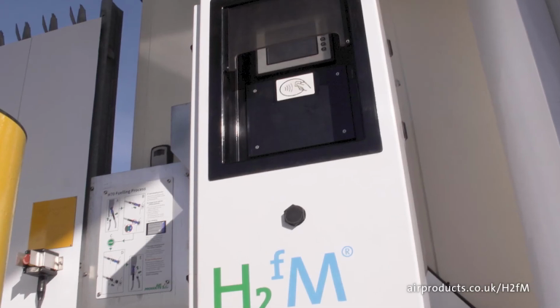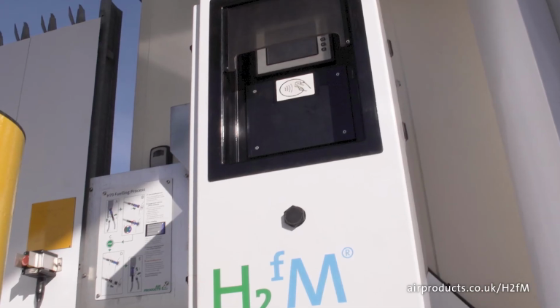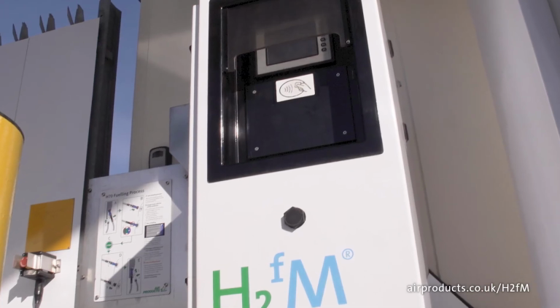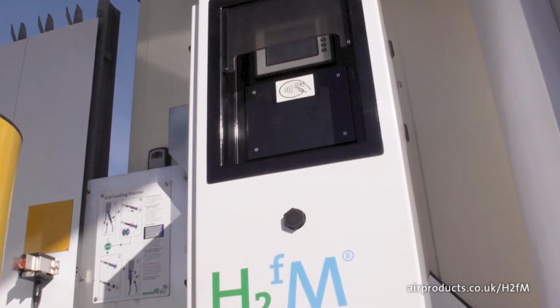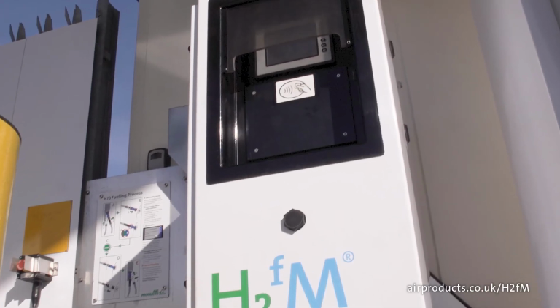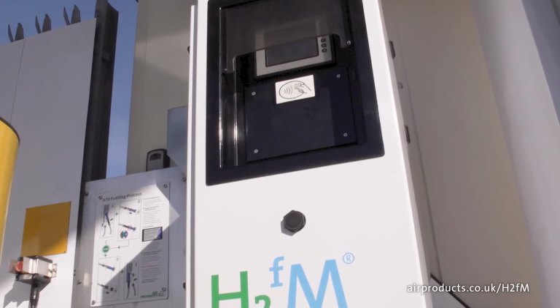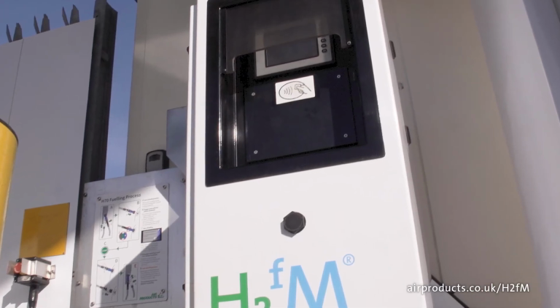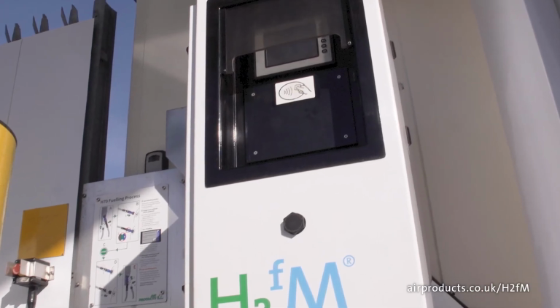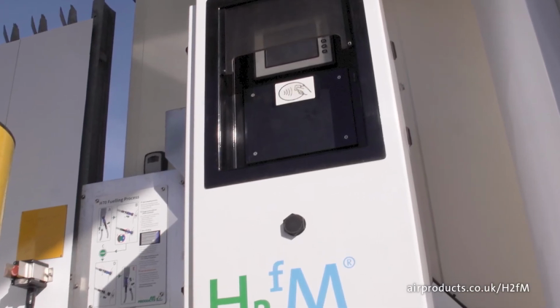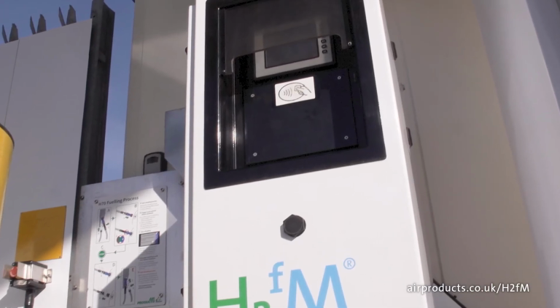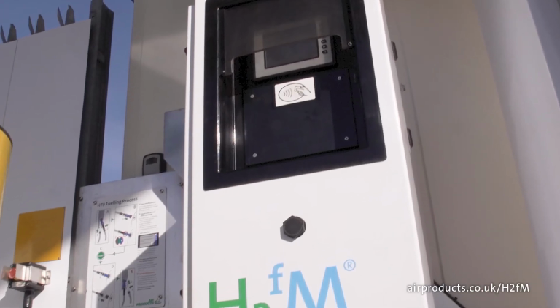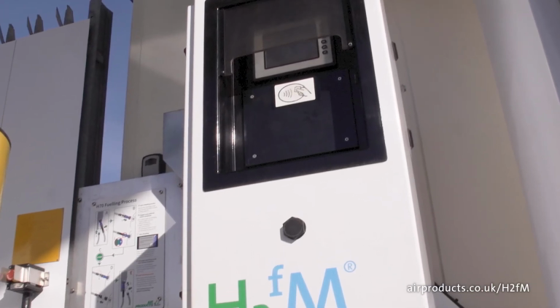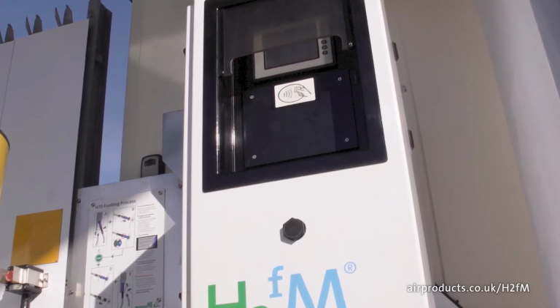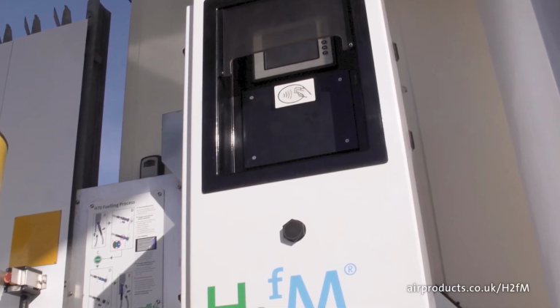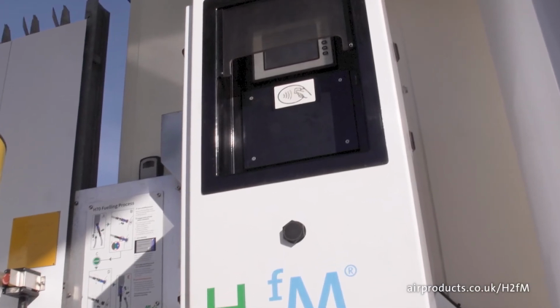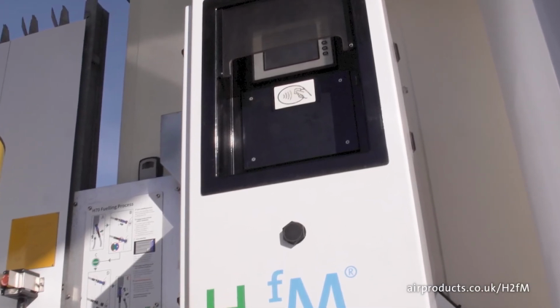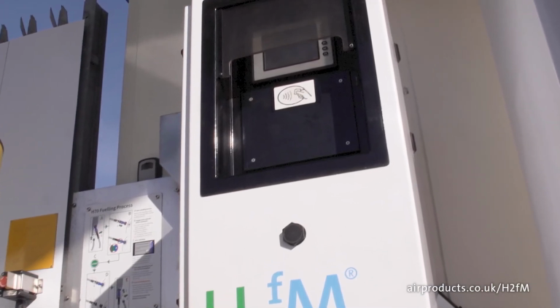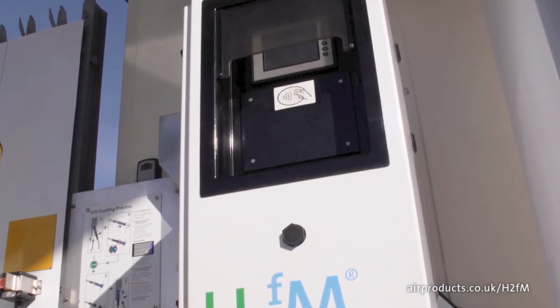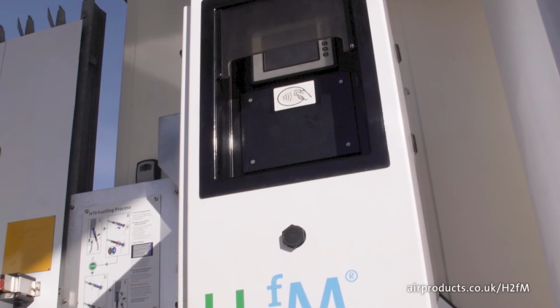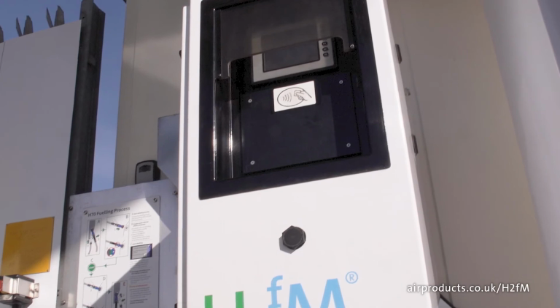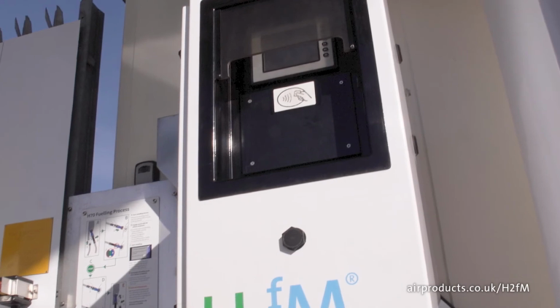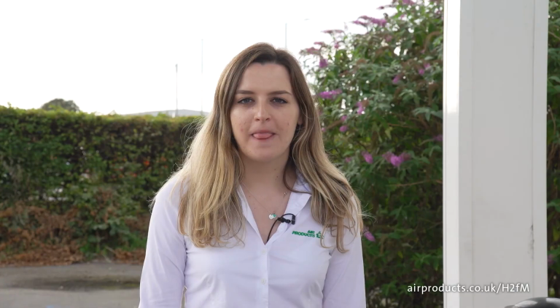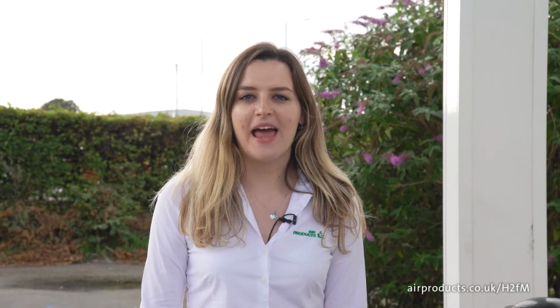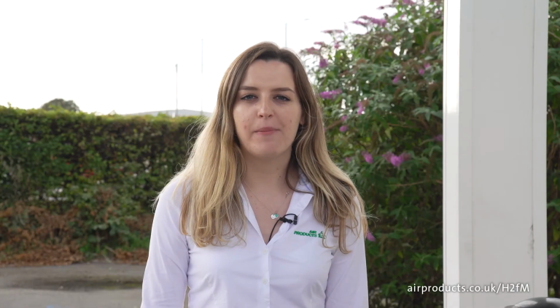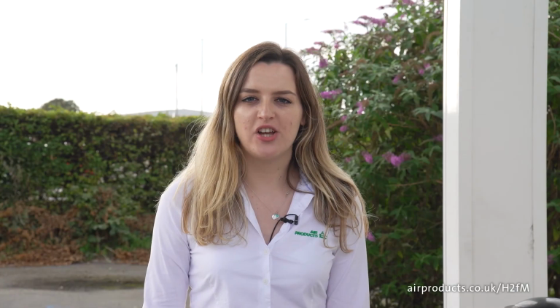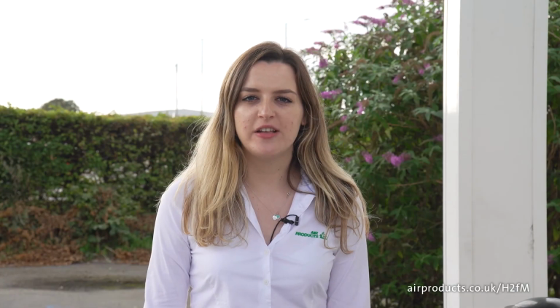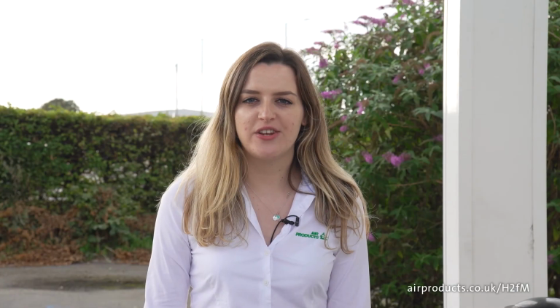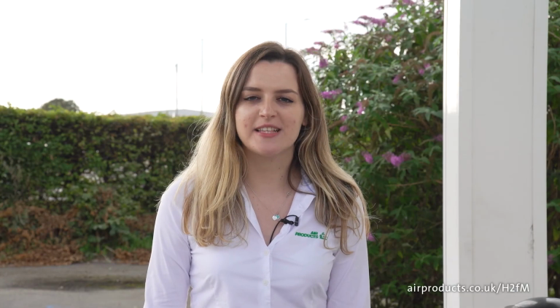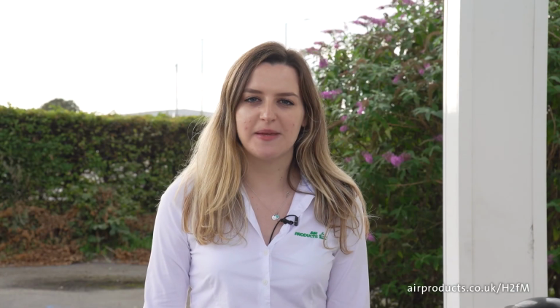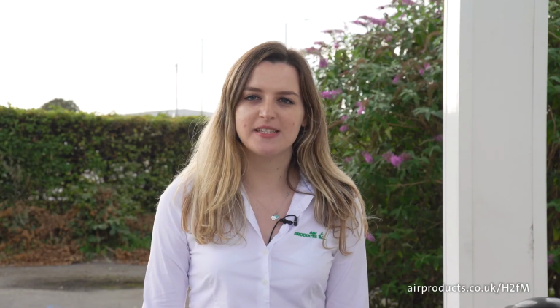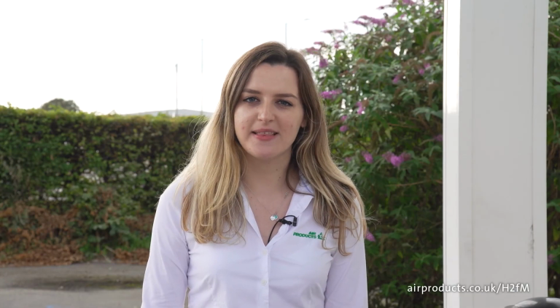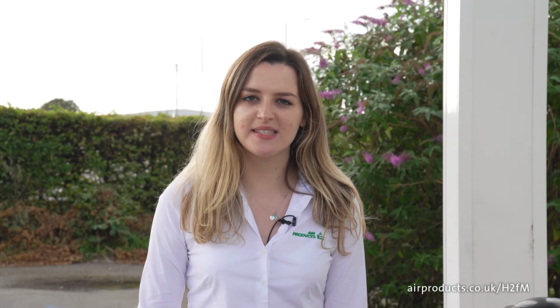The screen on the dispenser will indicate when the fueling is complete and how much hydrogen has been dispensed.